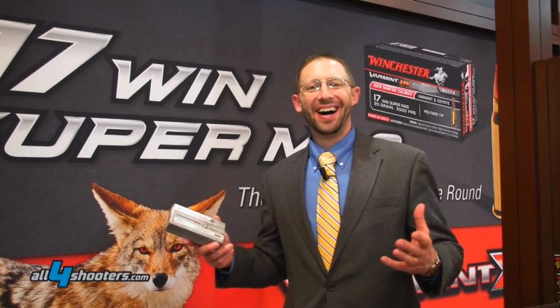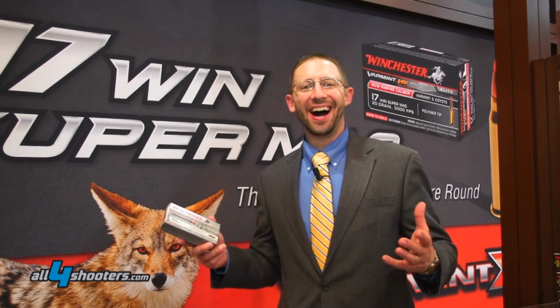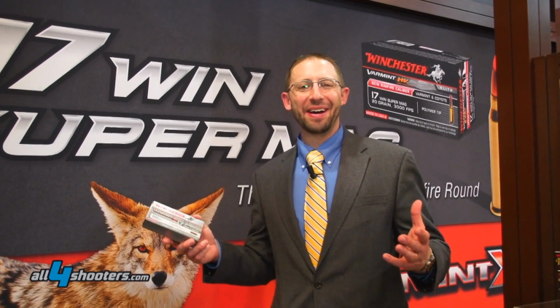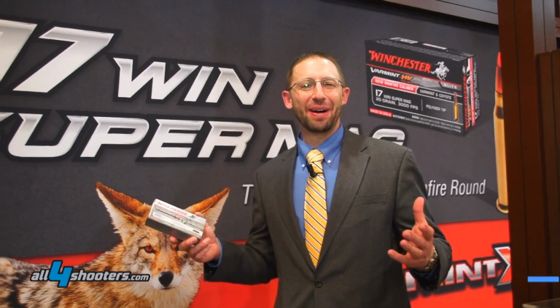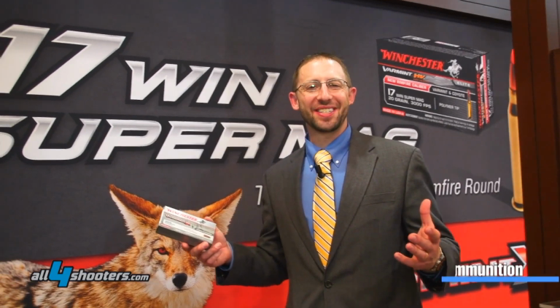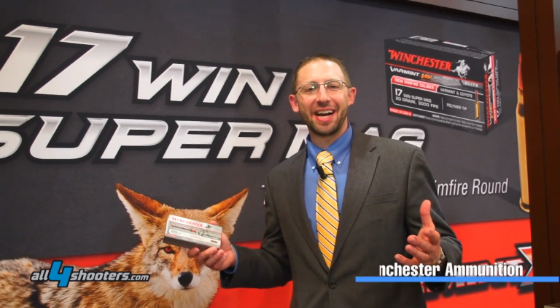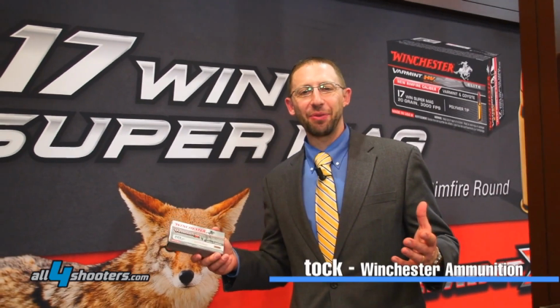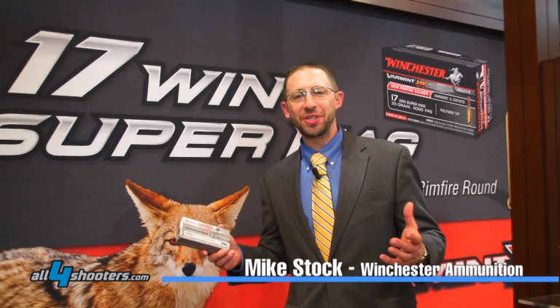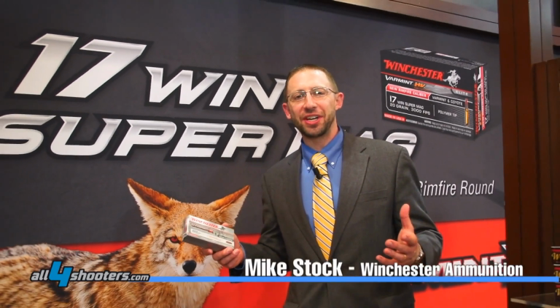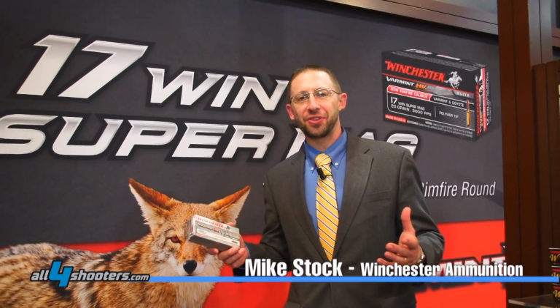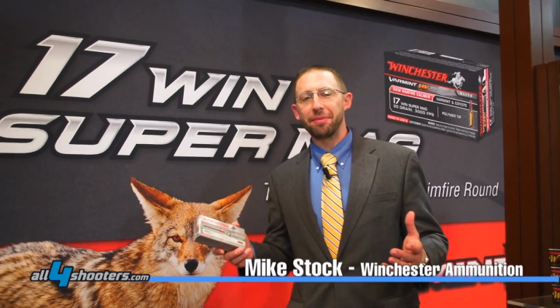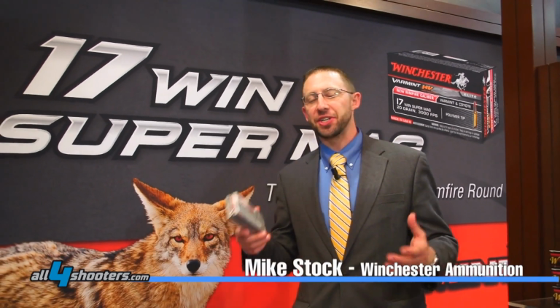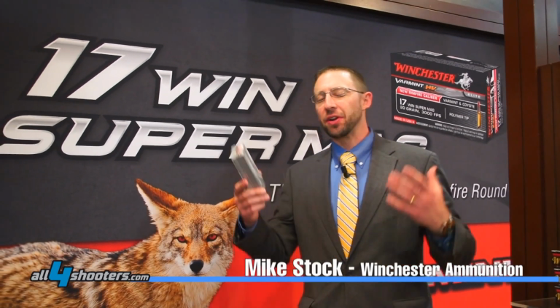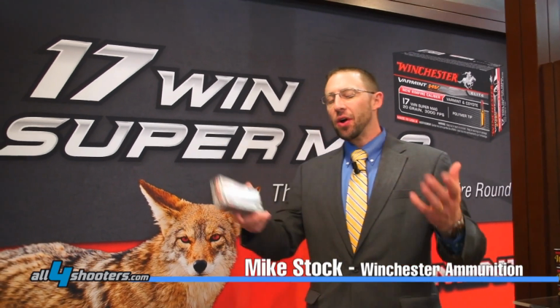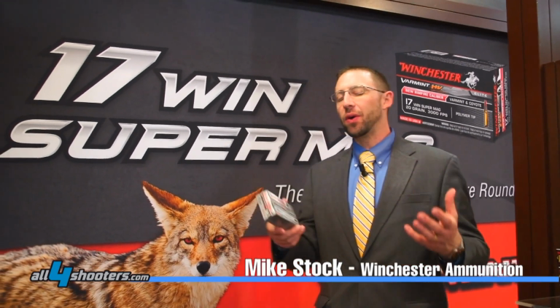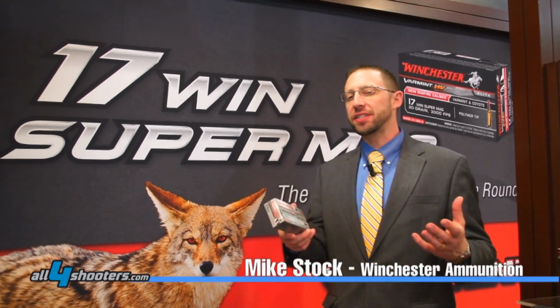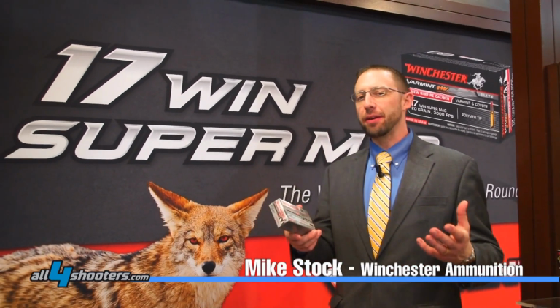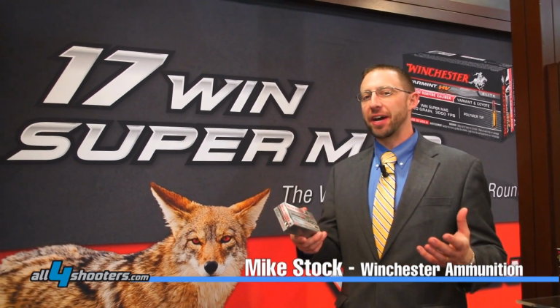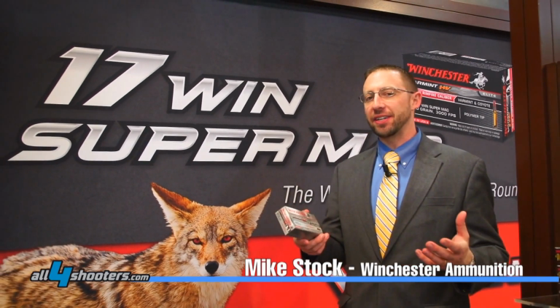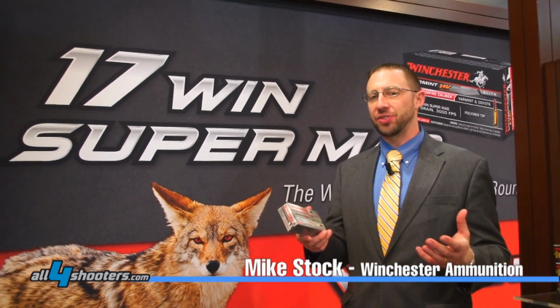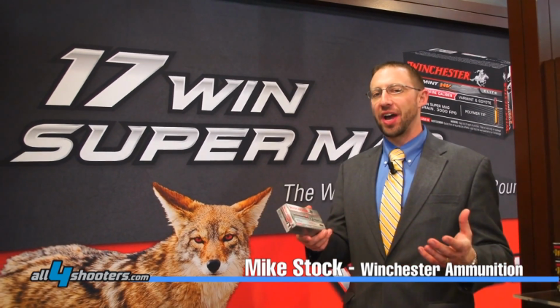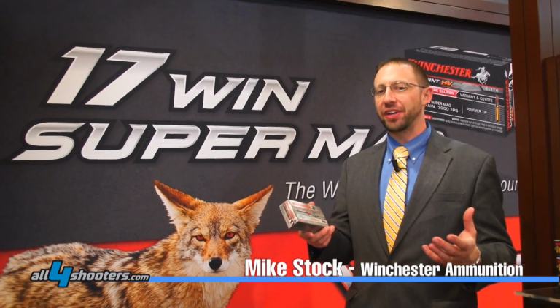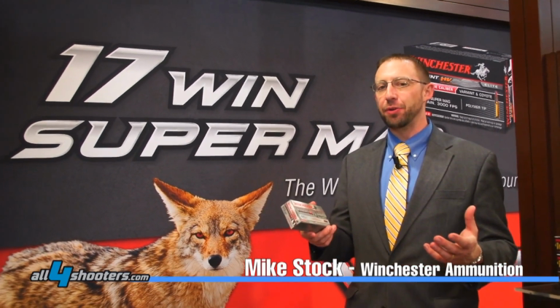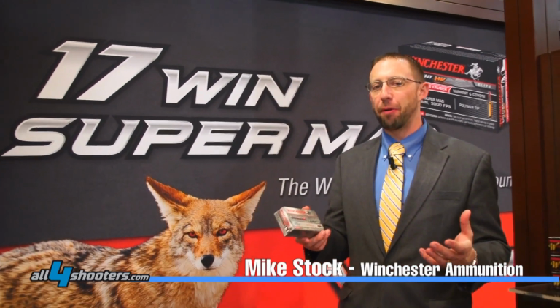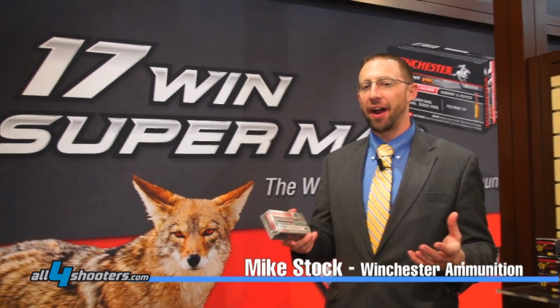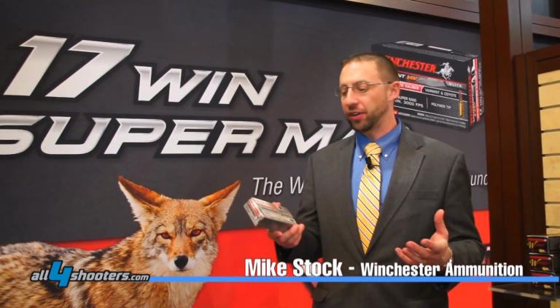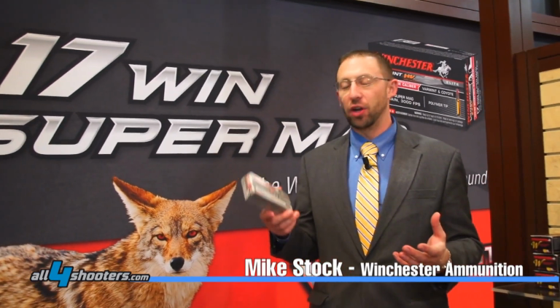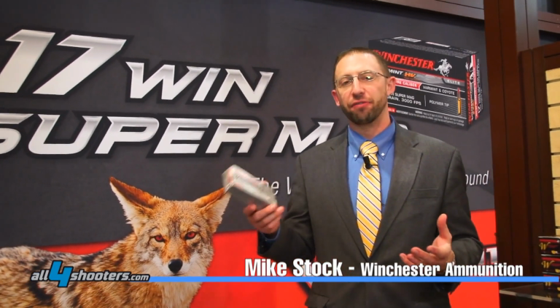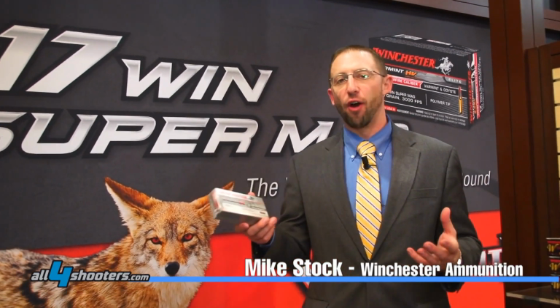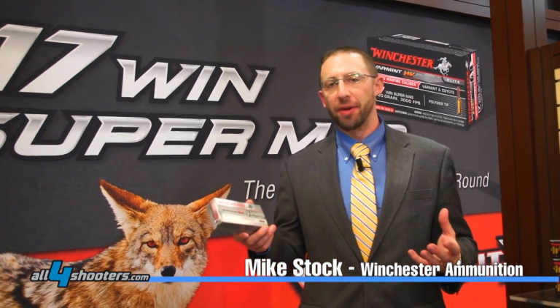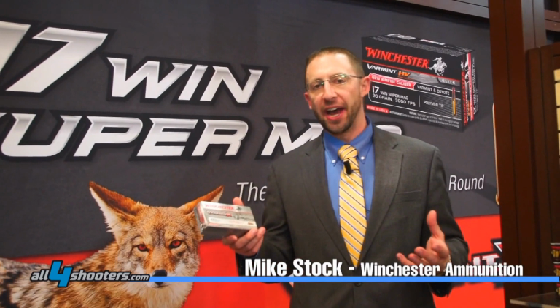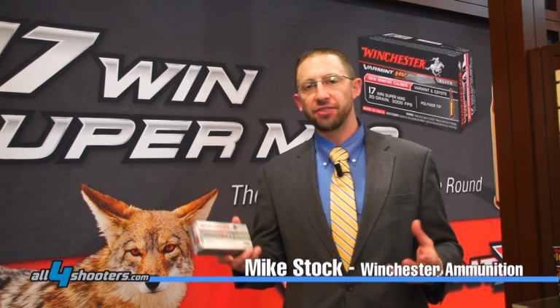Hi, I'm Mike Stock with Winchester Ammunition. I want to tell you about an exciting new product called Varmint X.